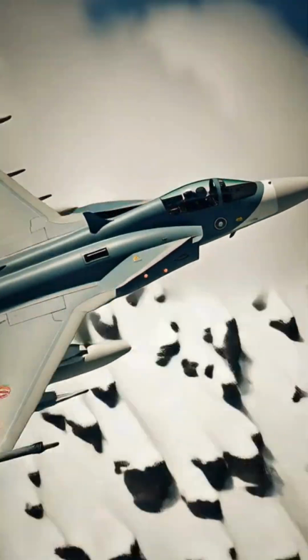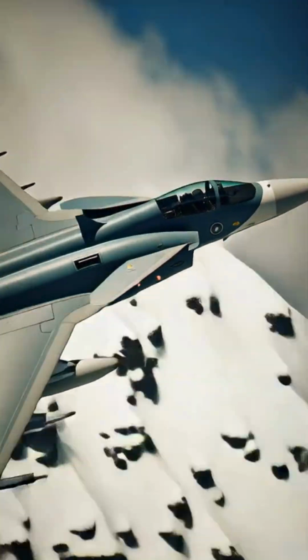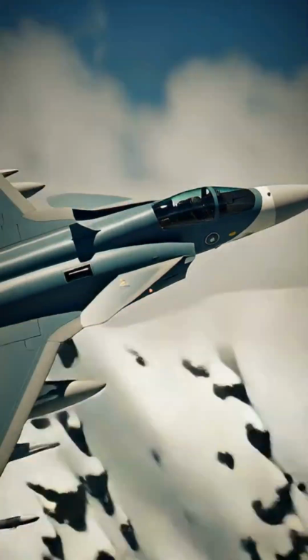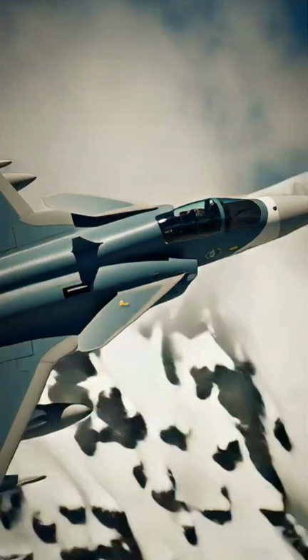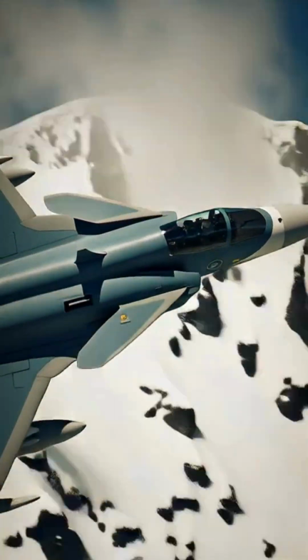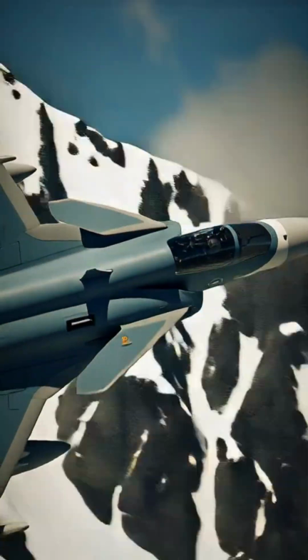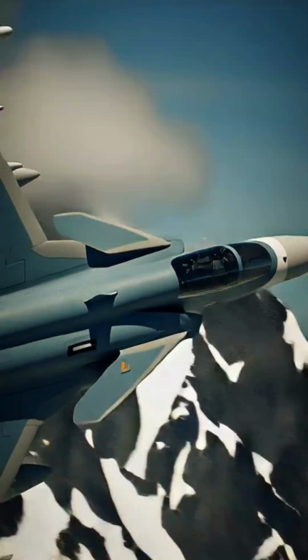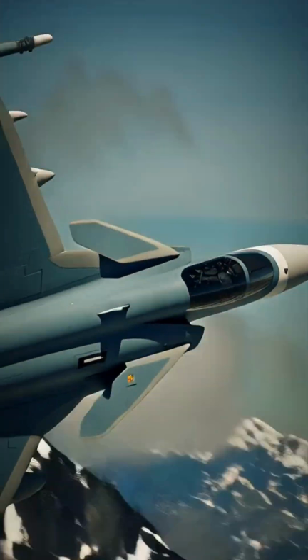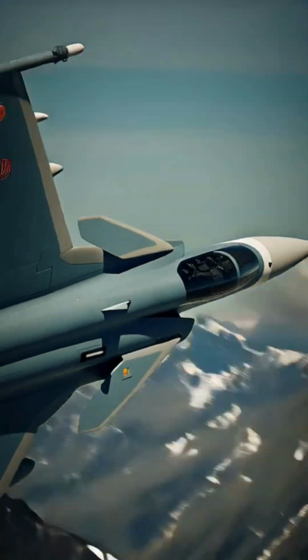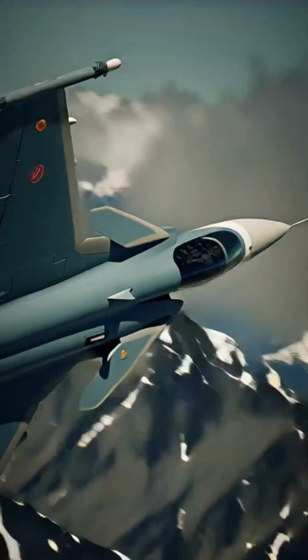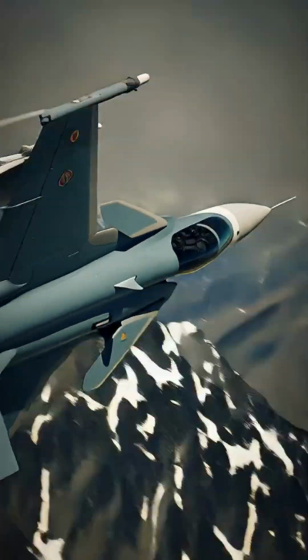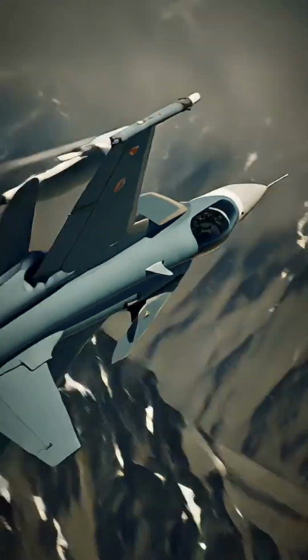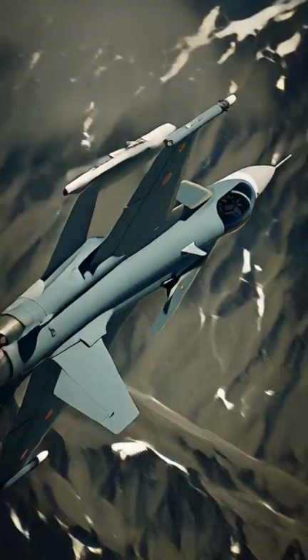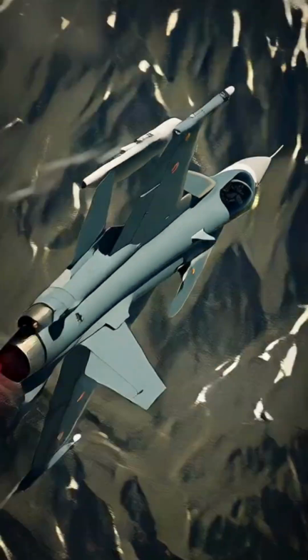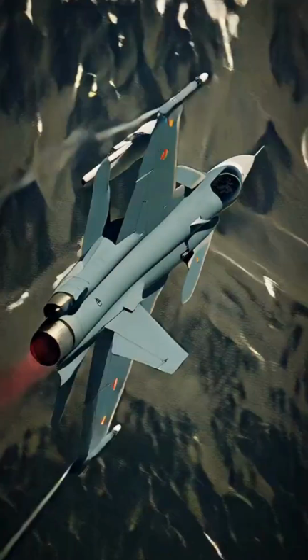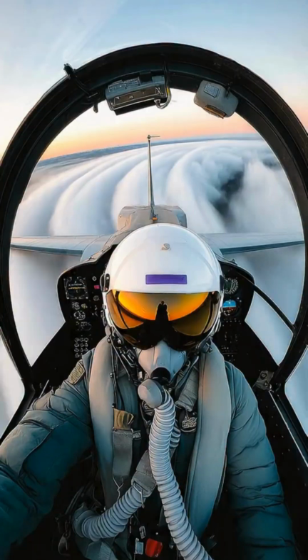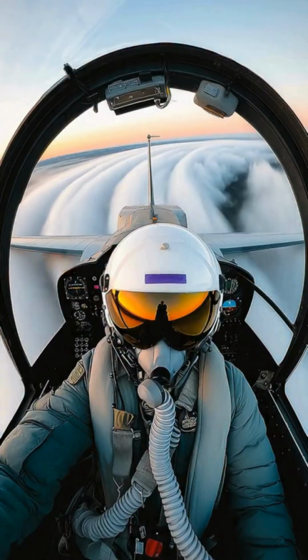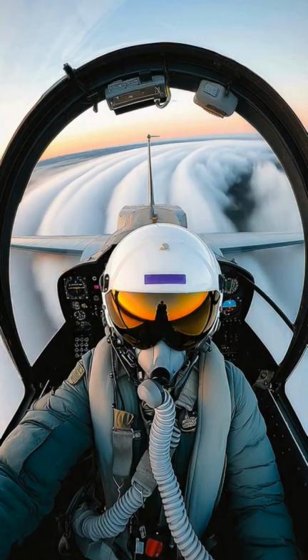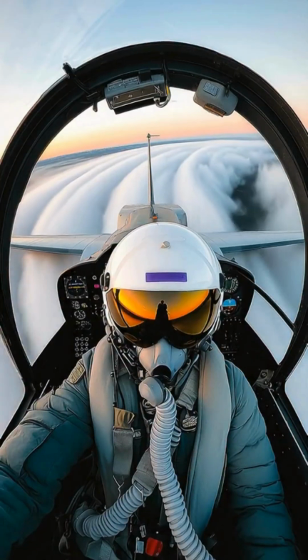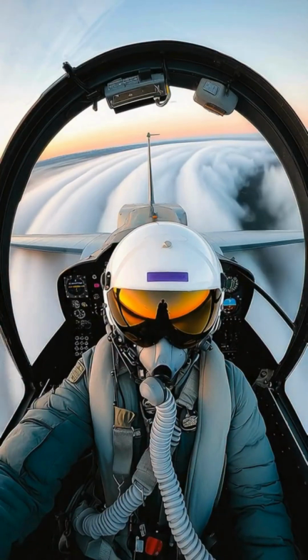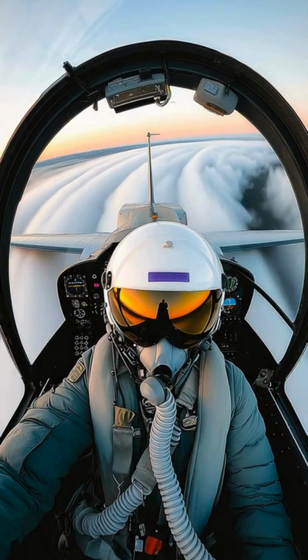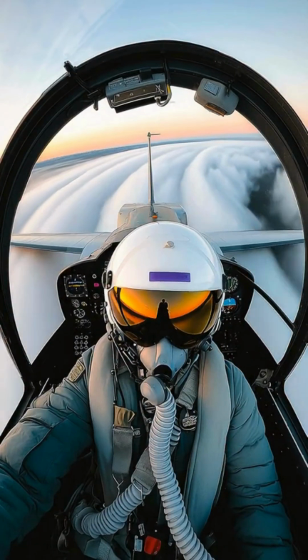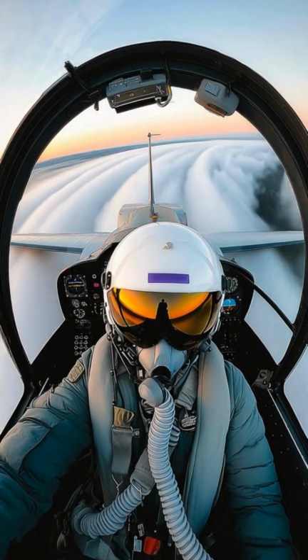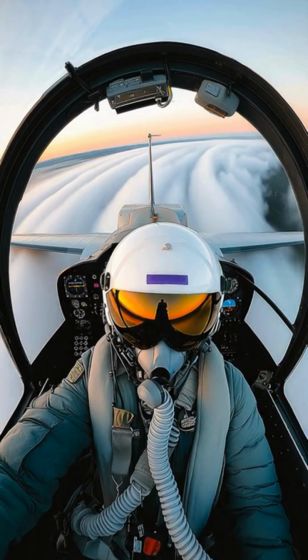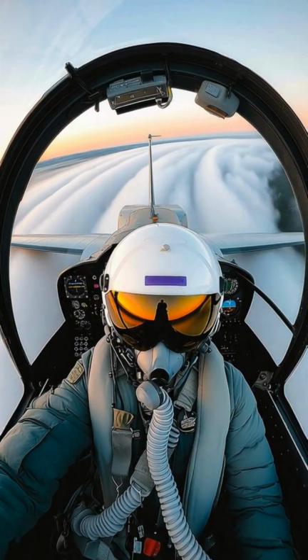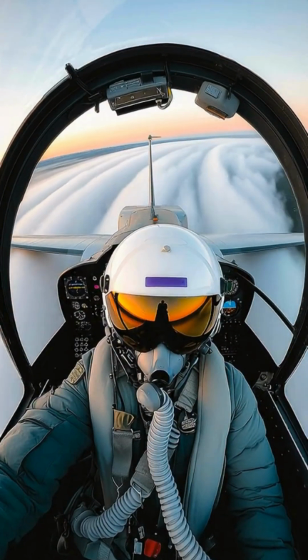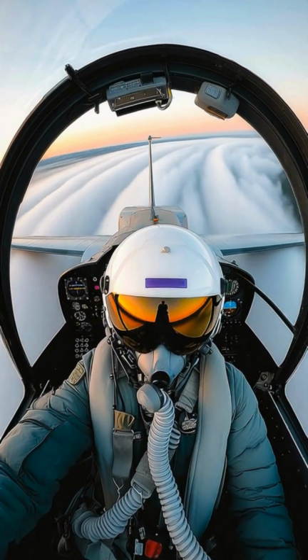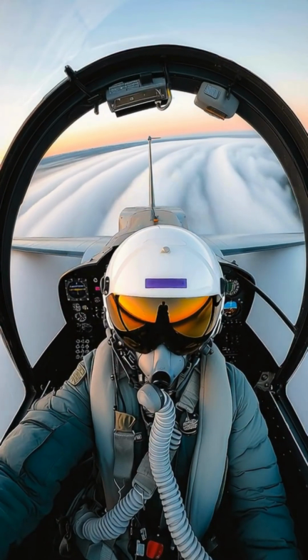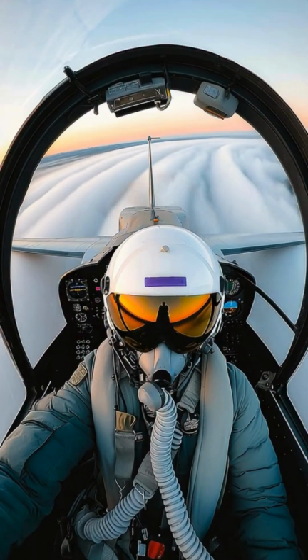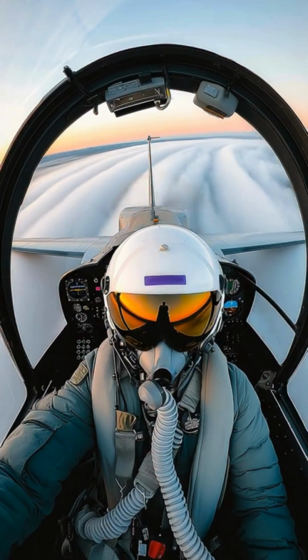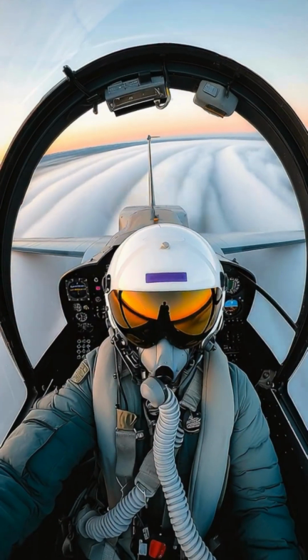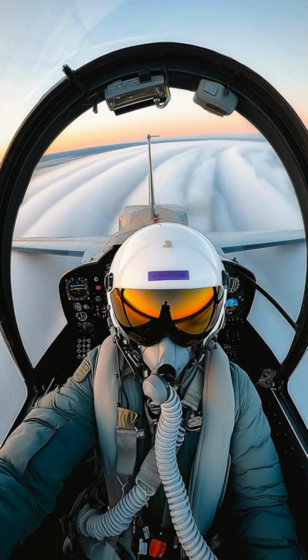Follow Viperjet Wings for more jaw-dropping aviation secrets.